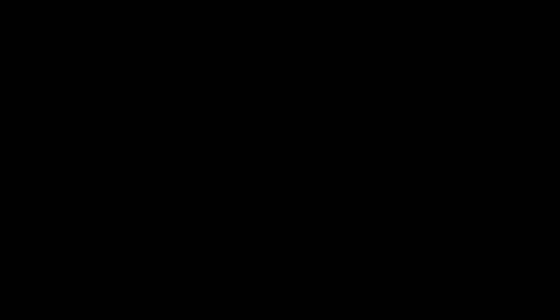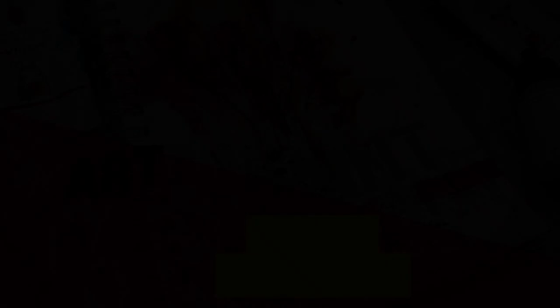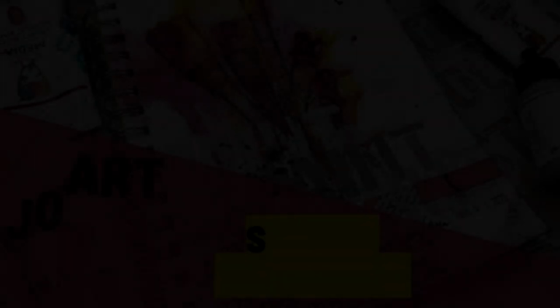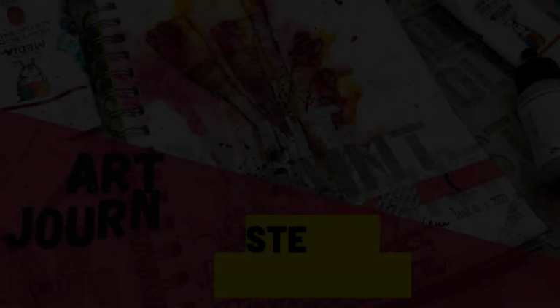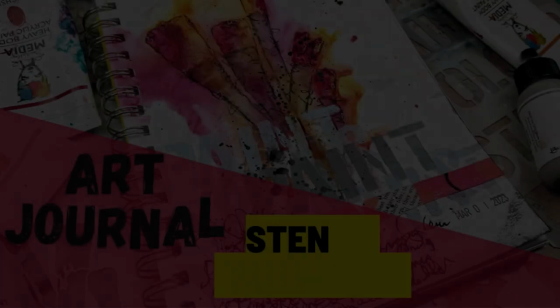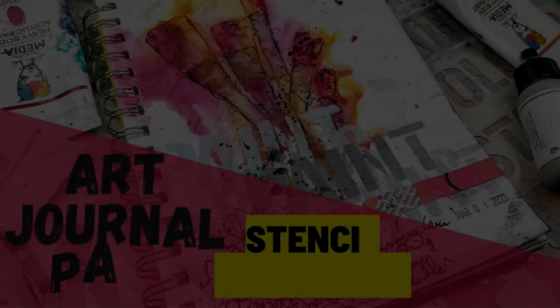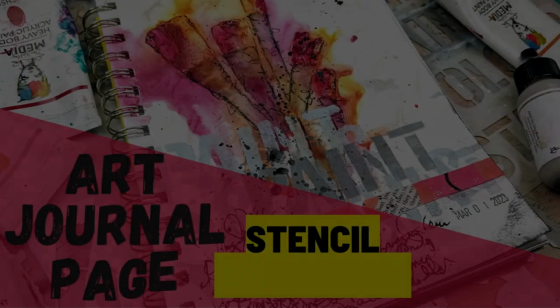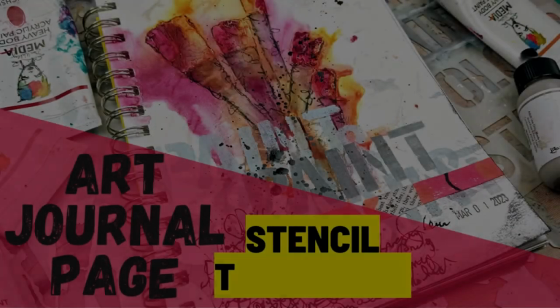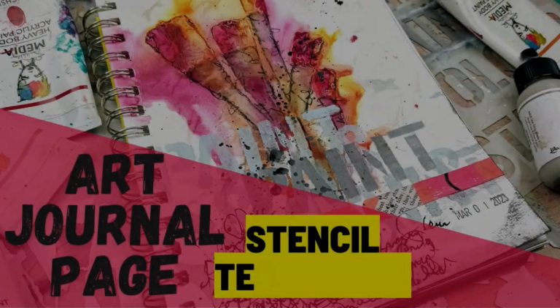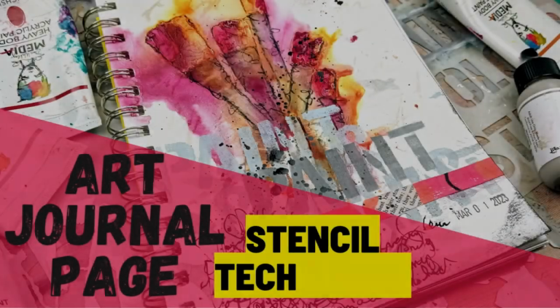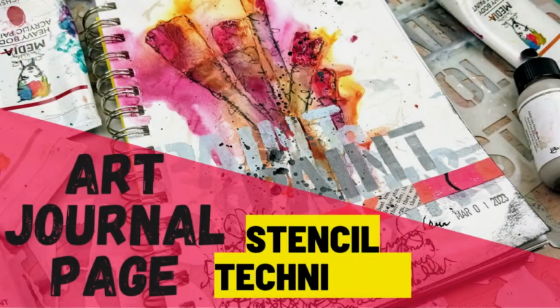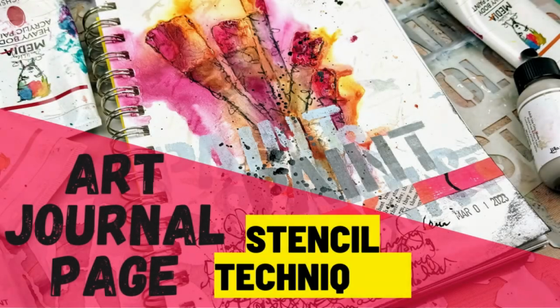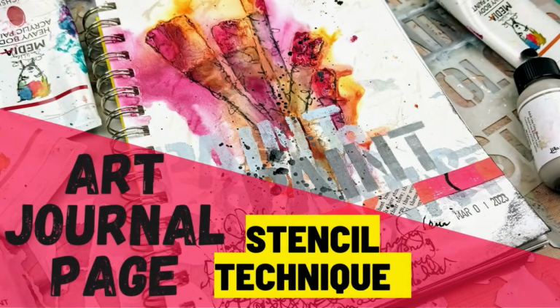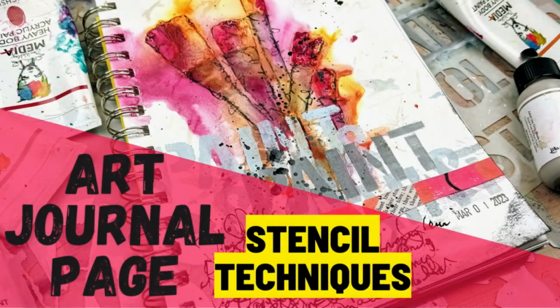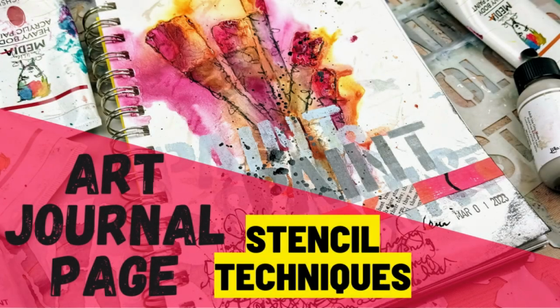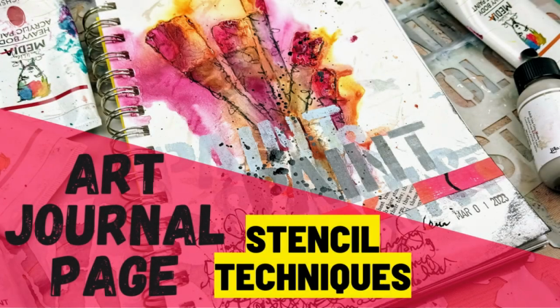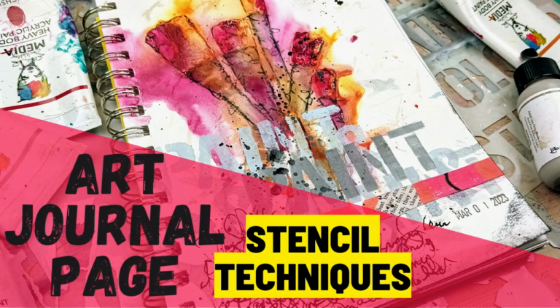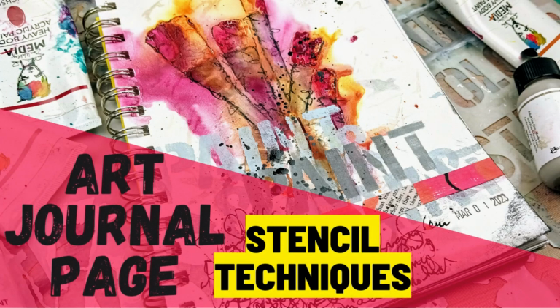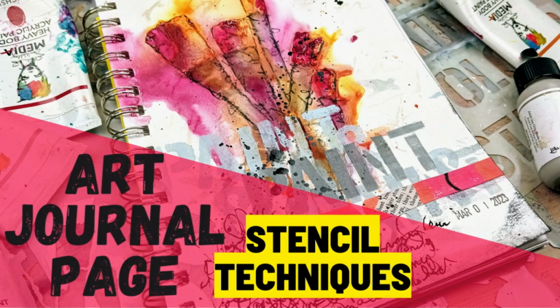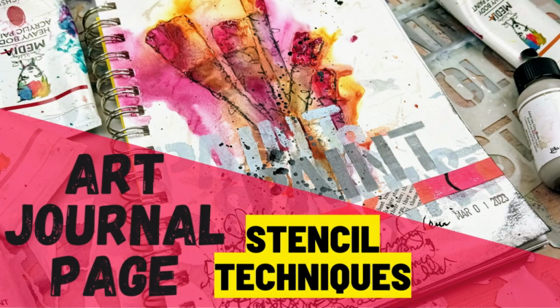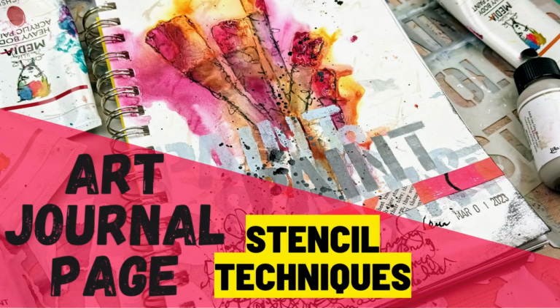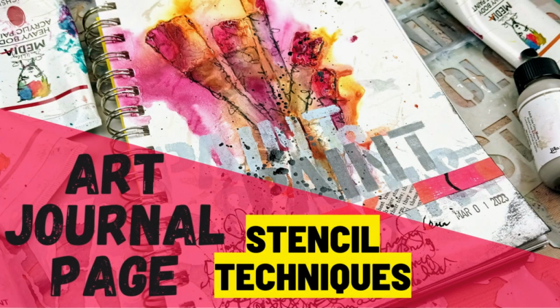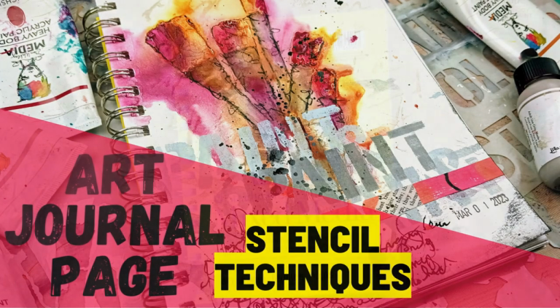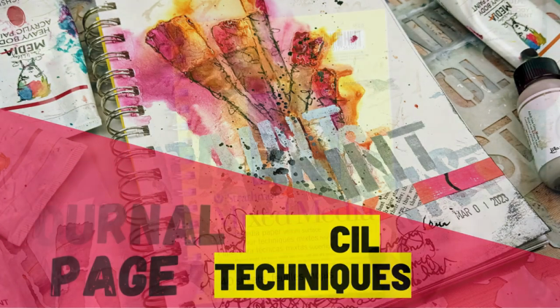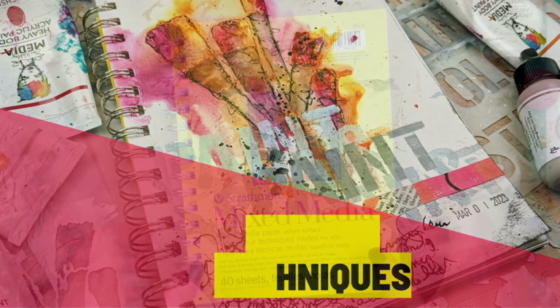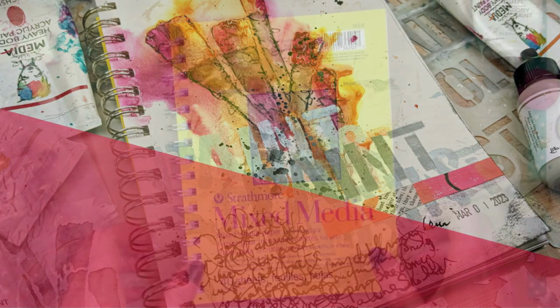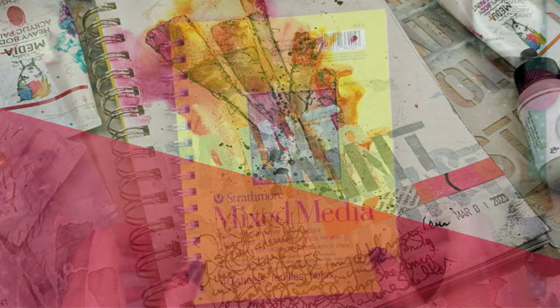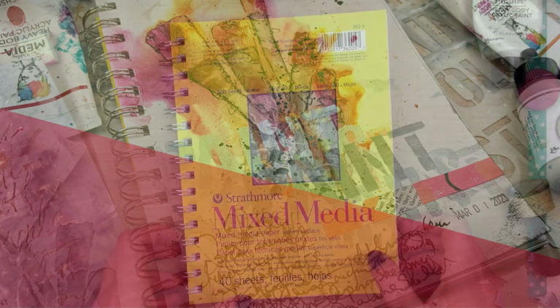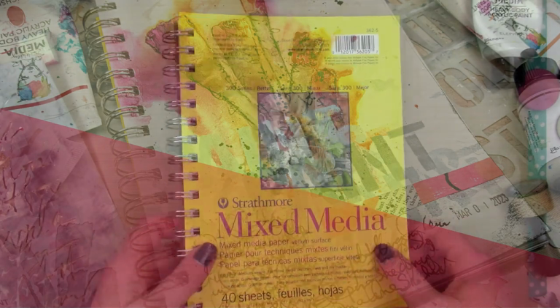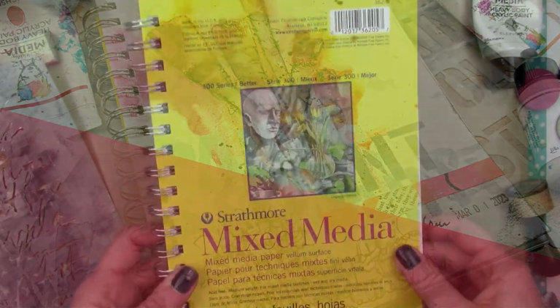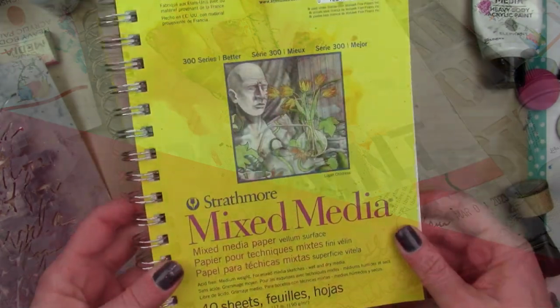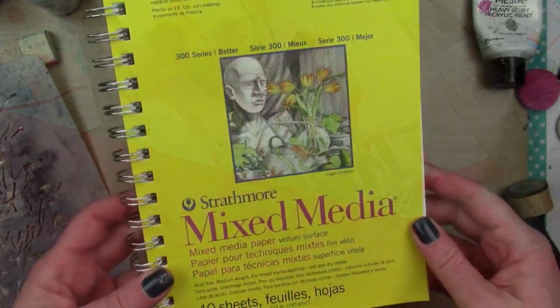Hey guys, I have an art journal page to share with you today. We're going to be using some stencils on this one.